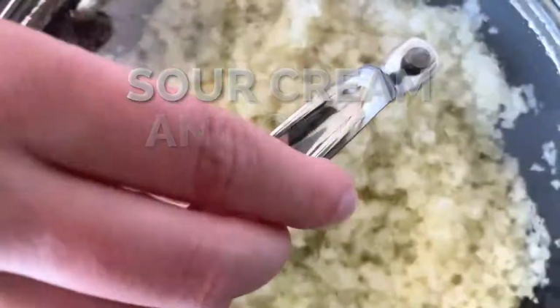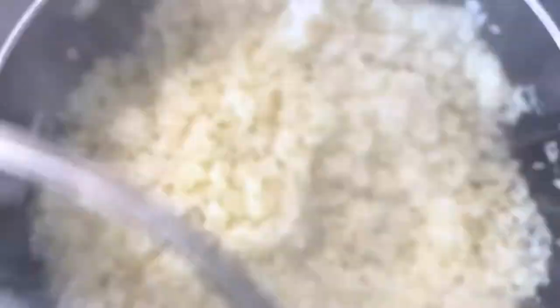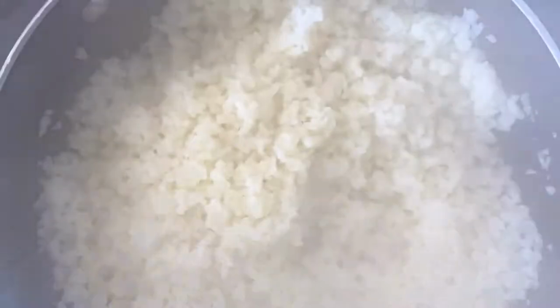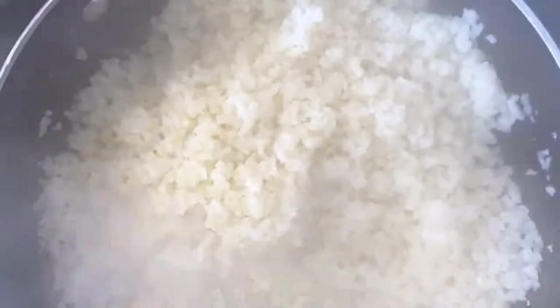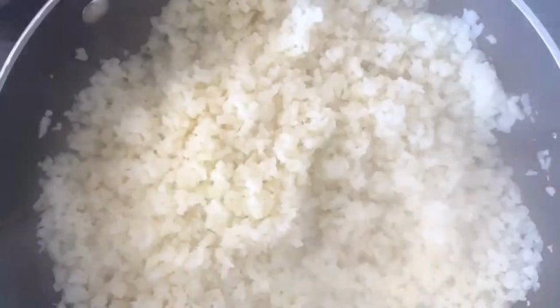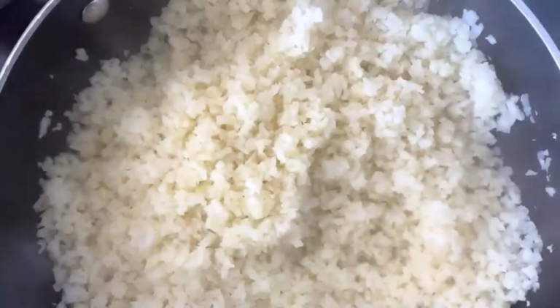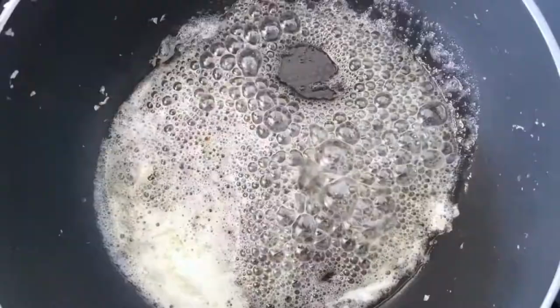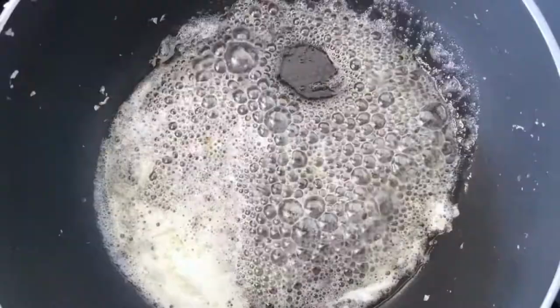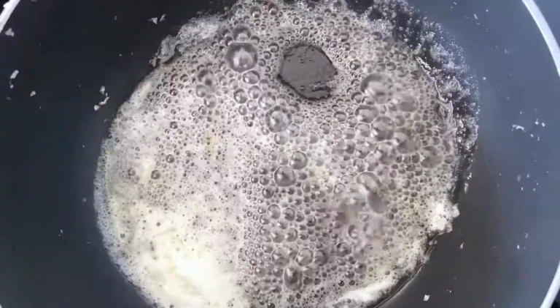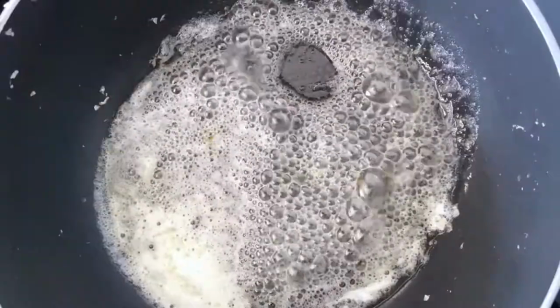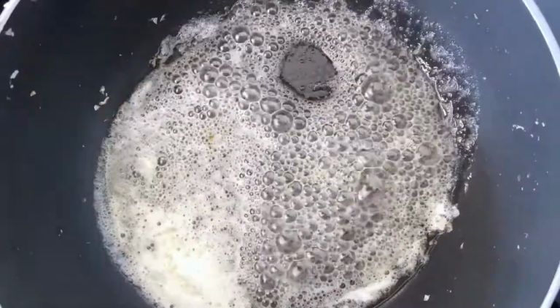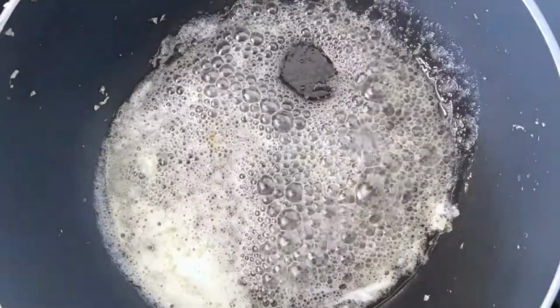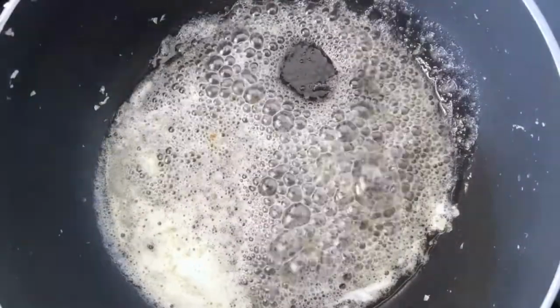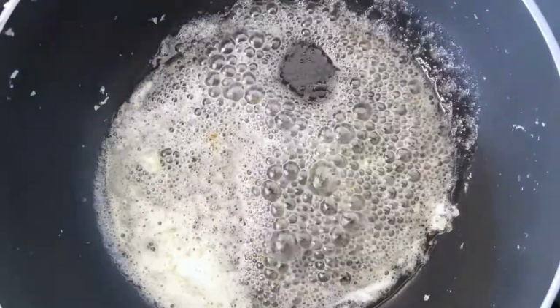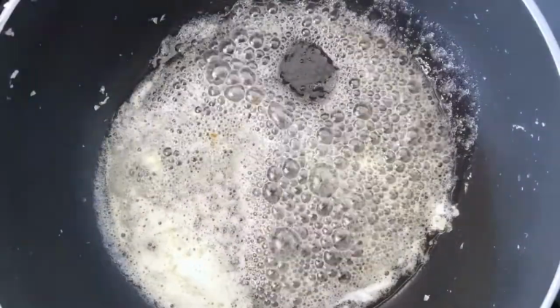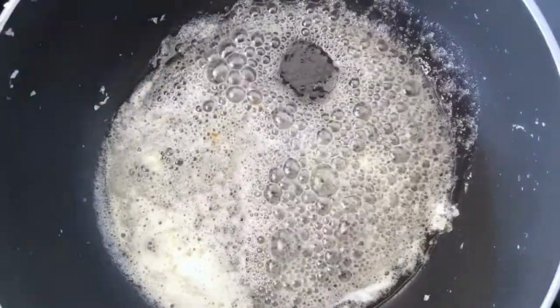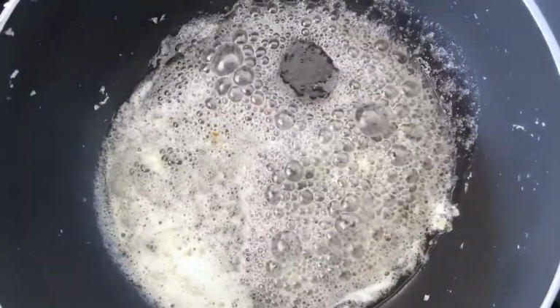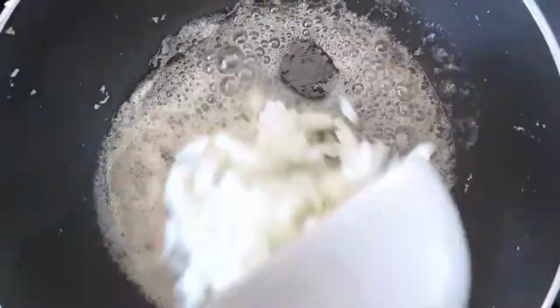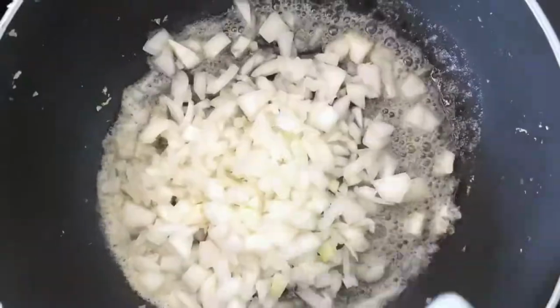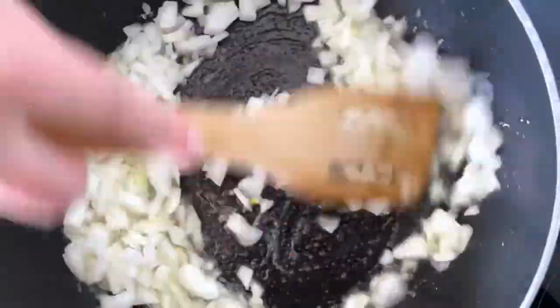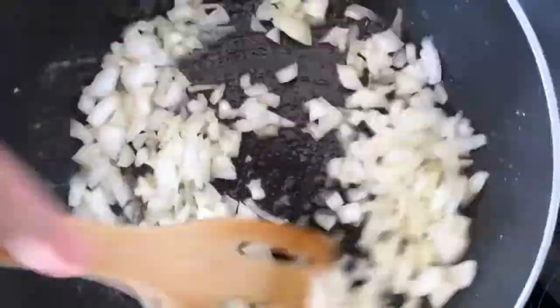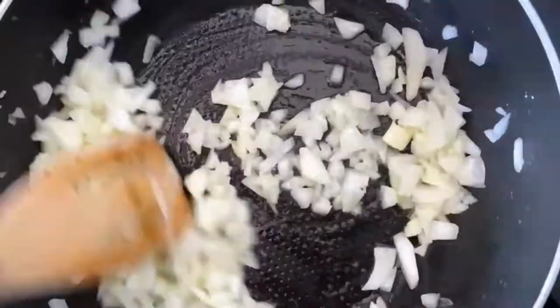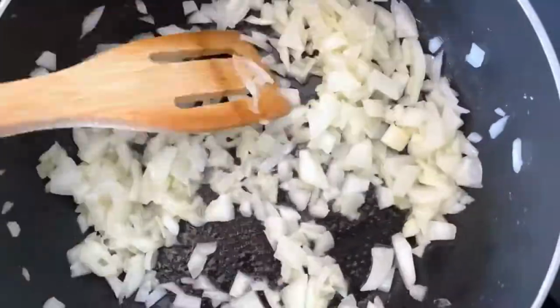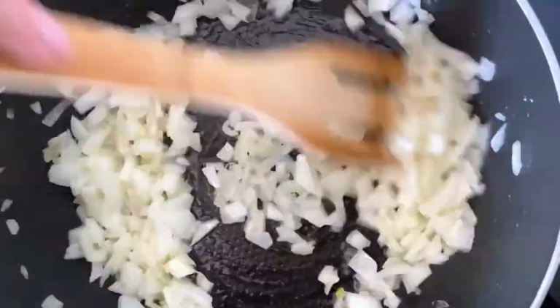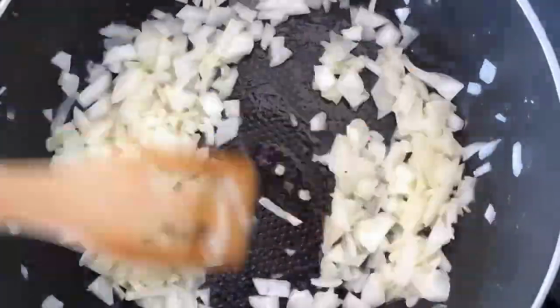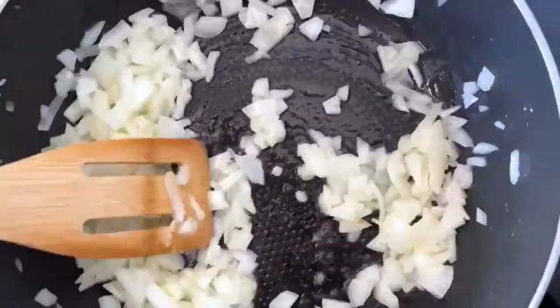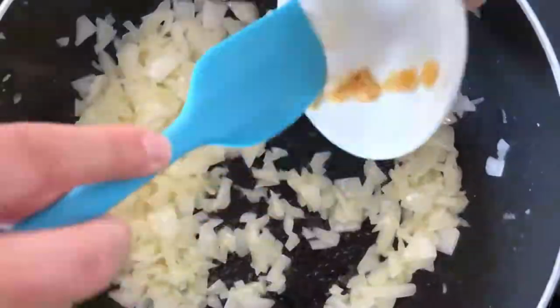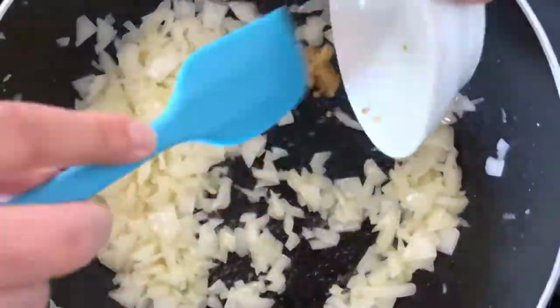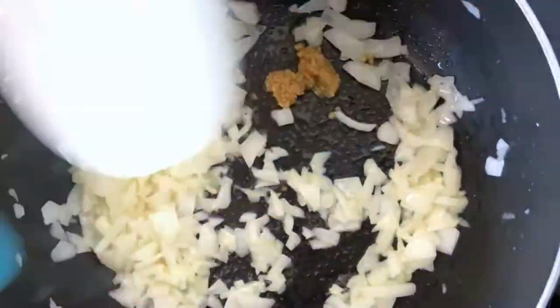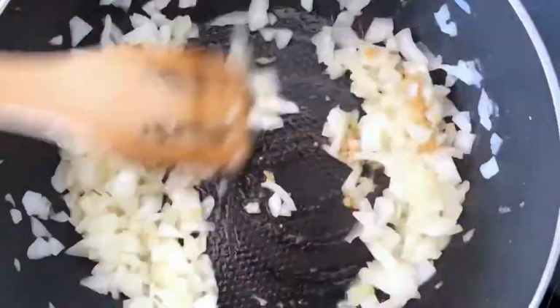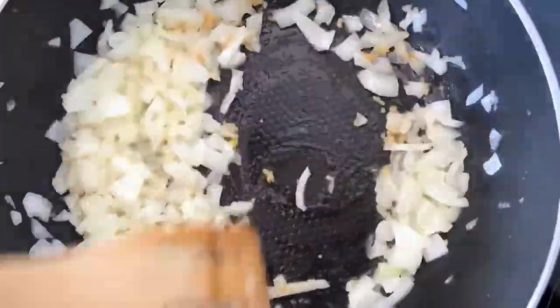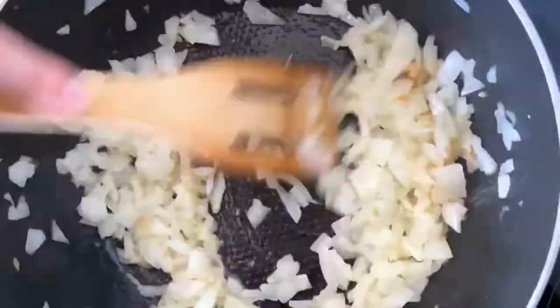To make it, cook some frozen cauliflower rice, then in the same pan melt some butter and cook chopped onion and minced garlic until fragrant.